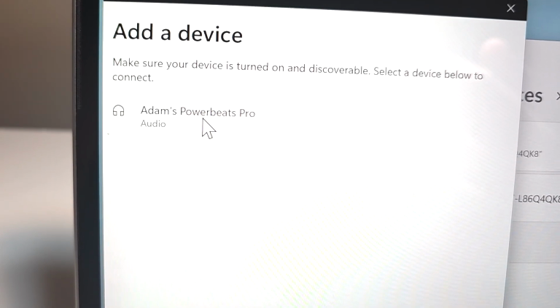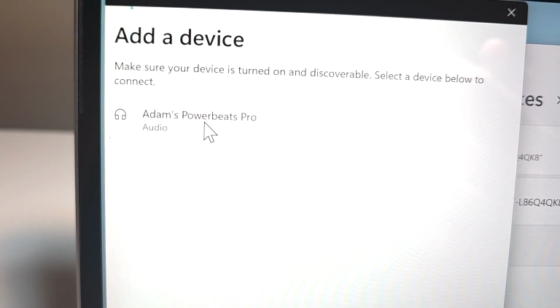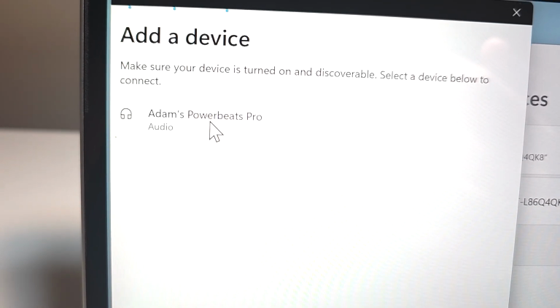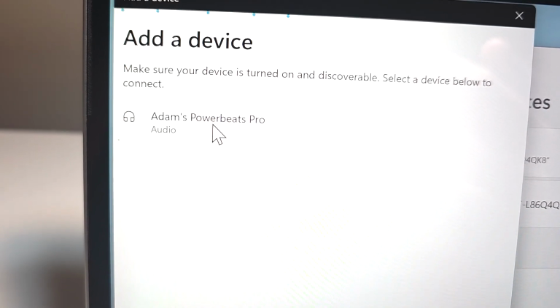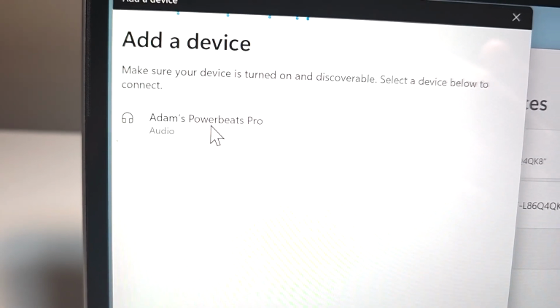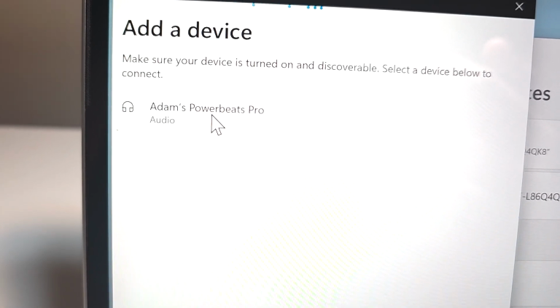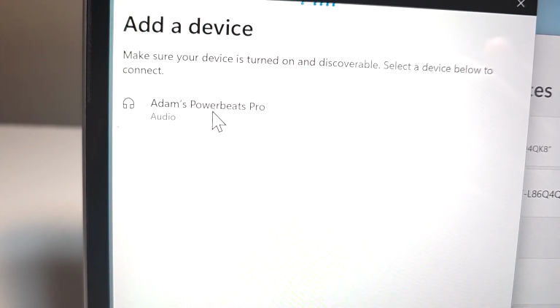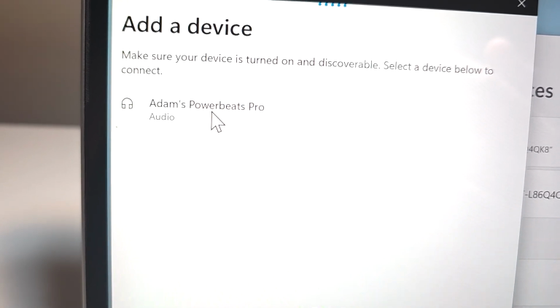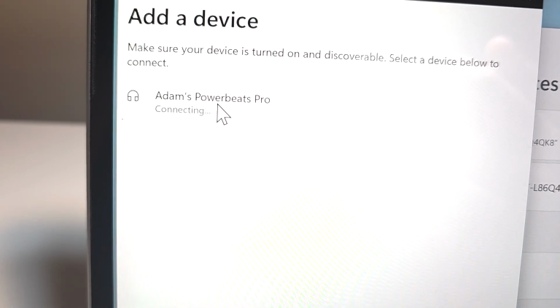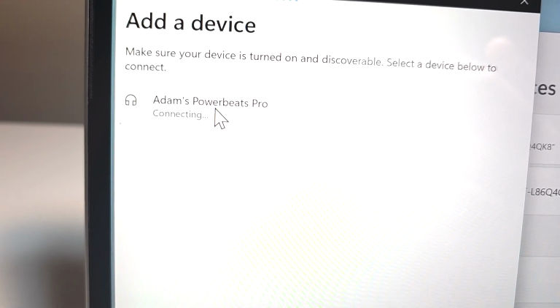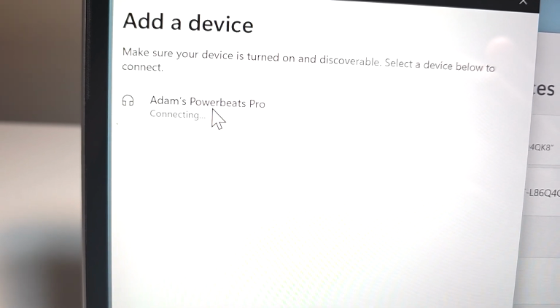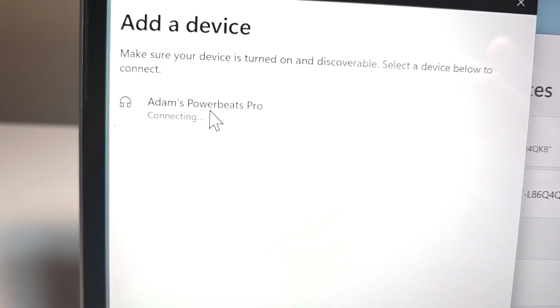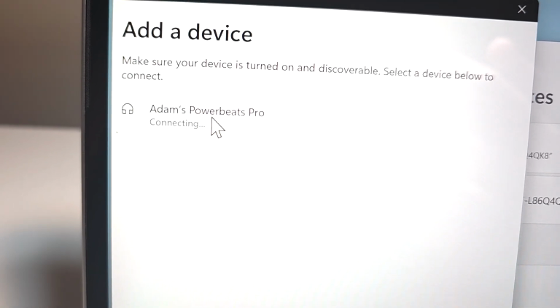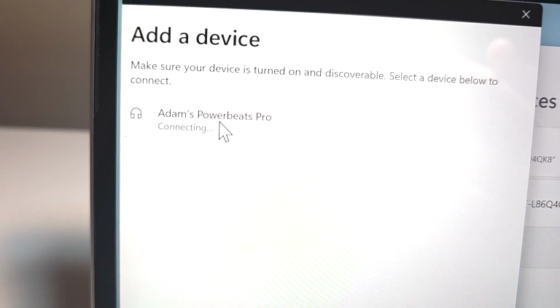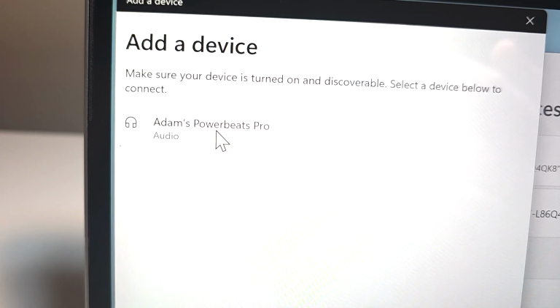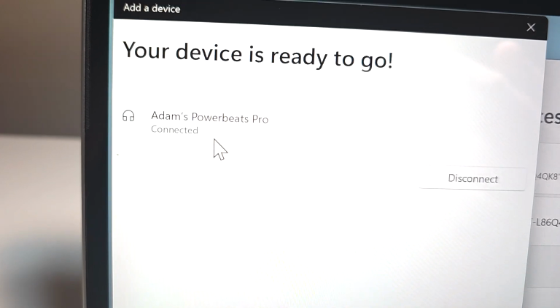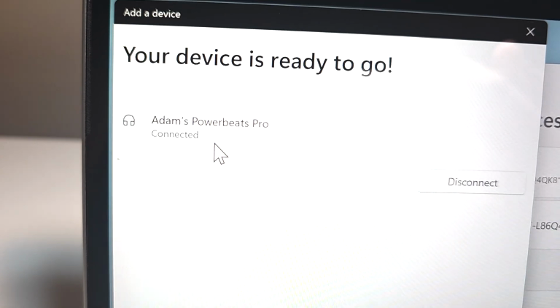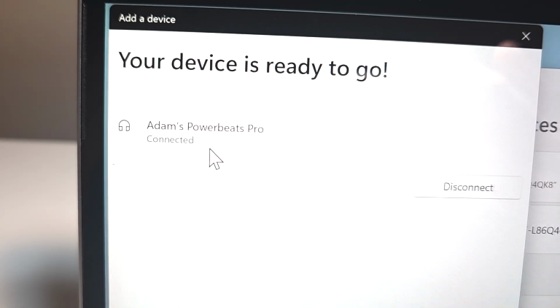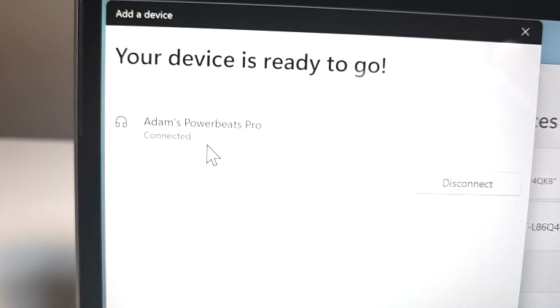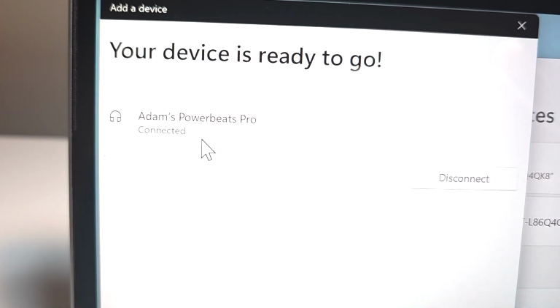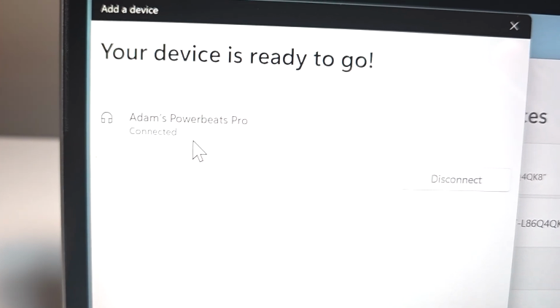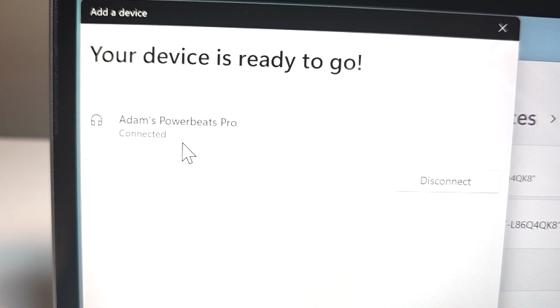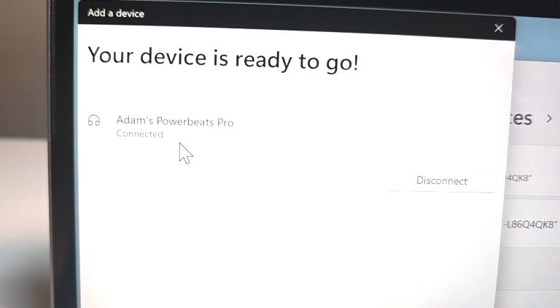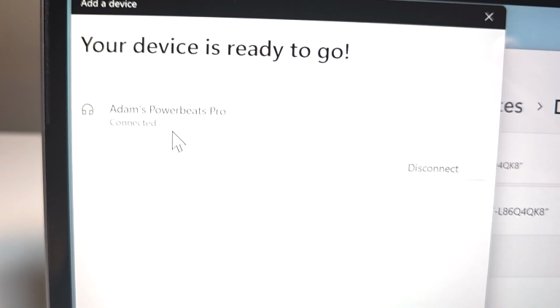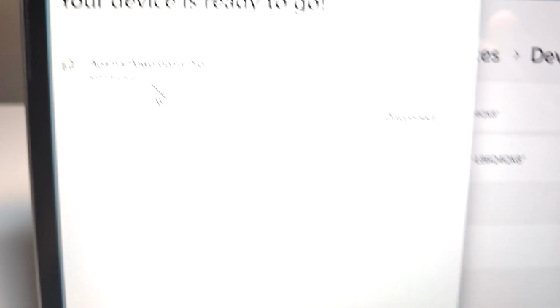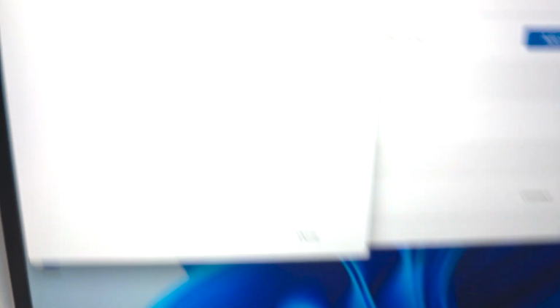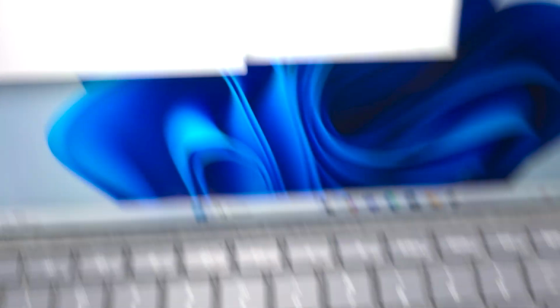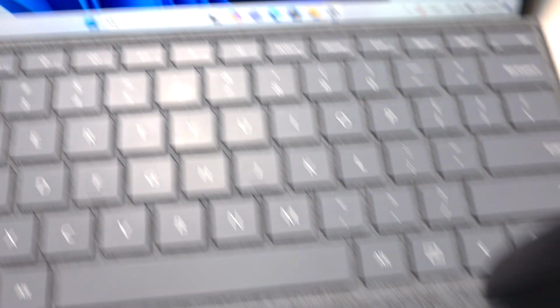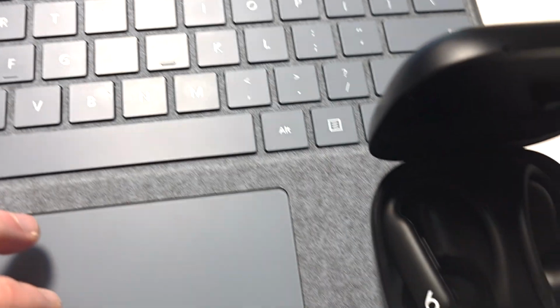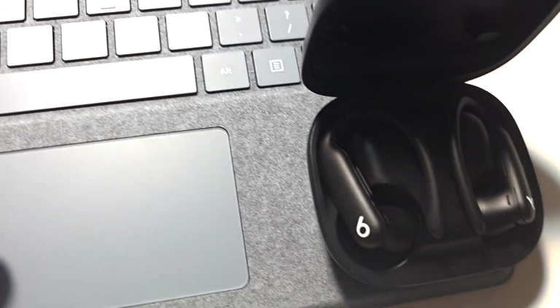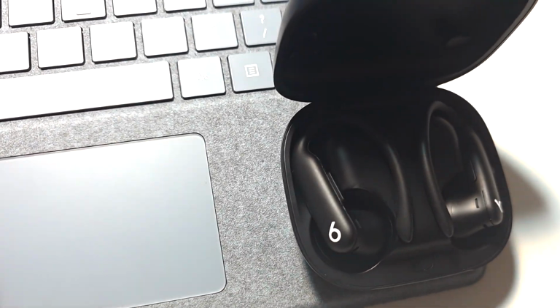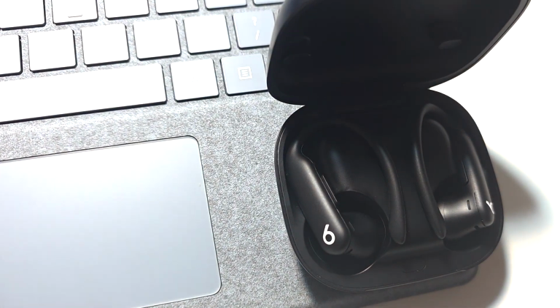Then go and press on it. From here you're ready to go.